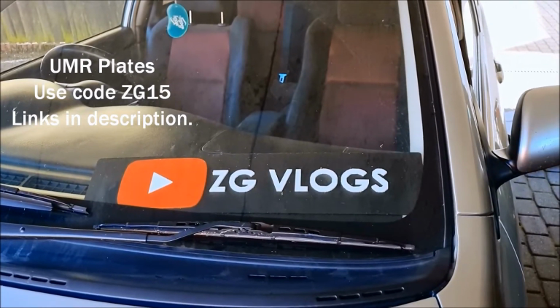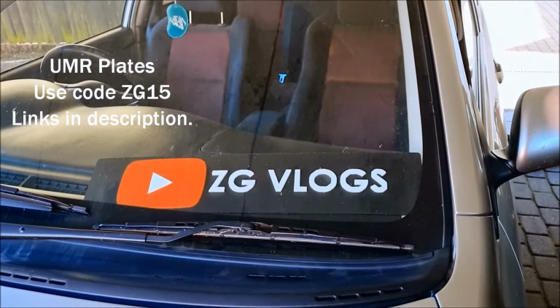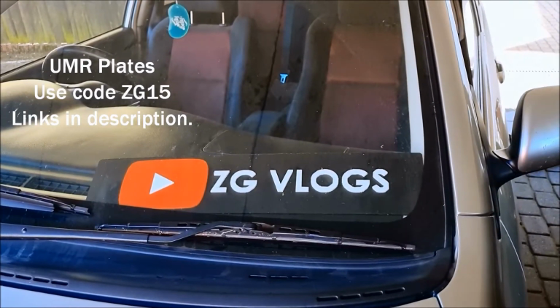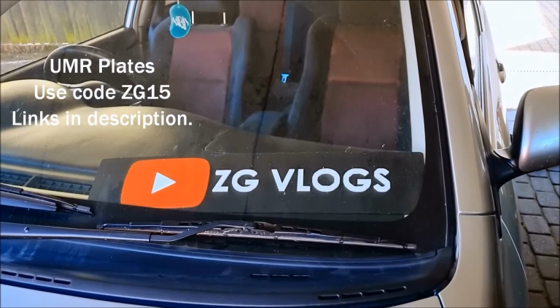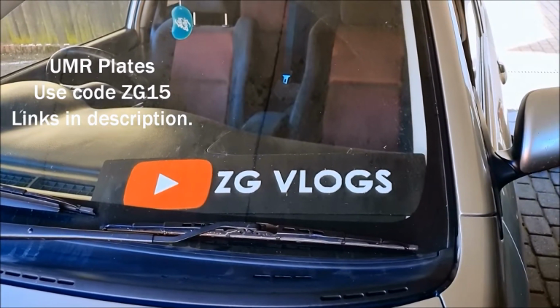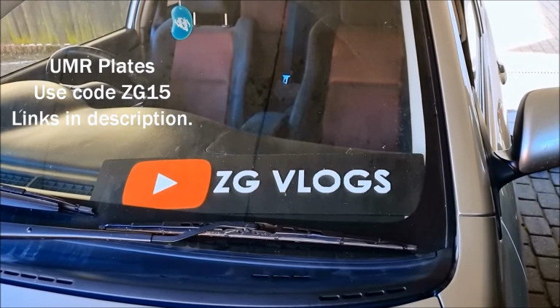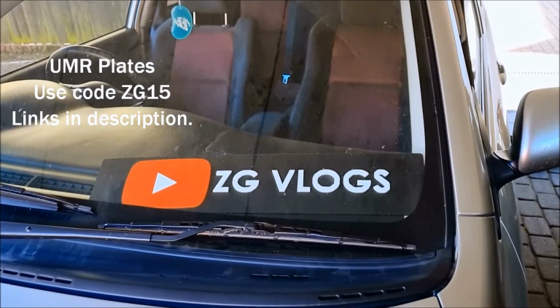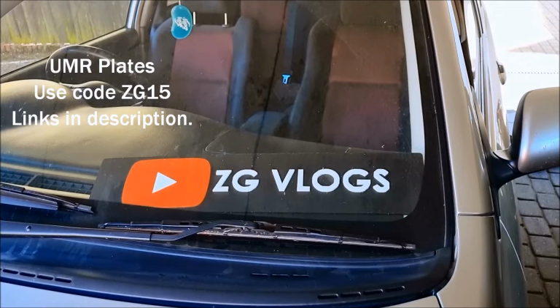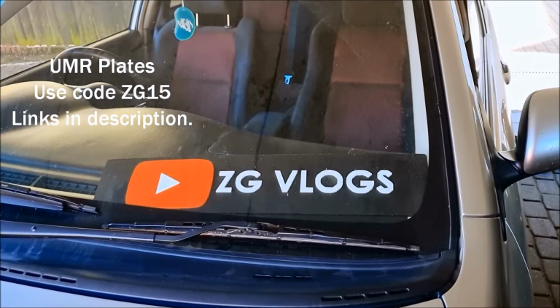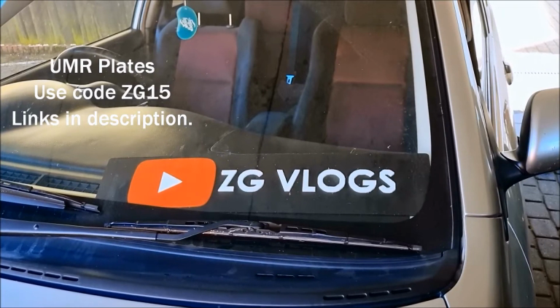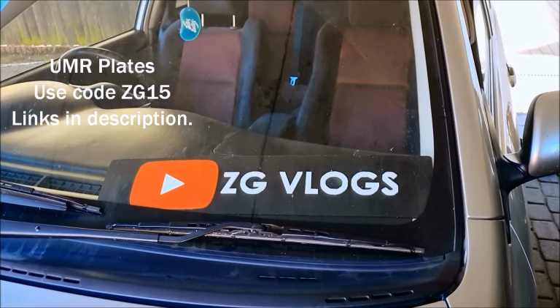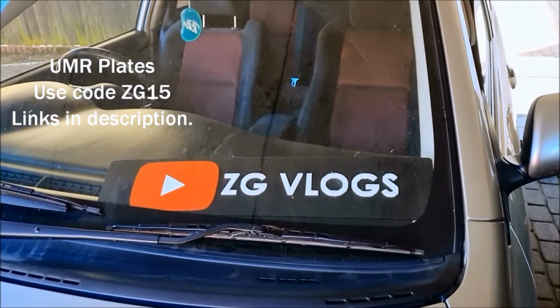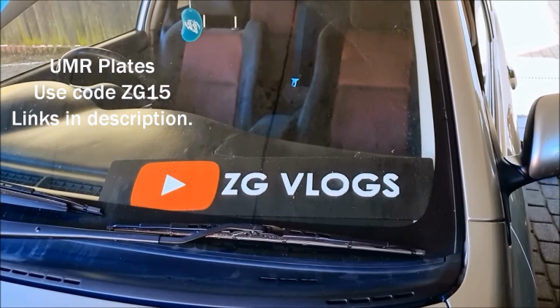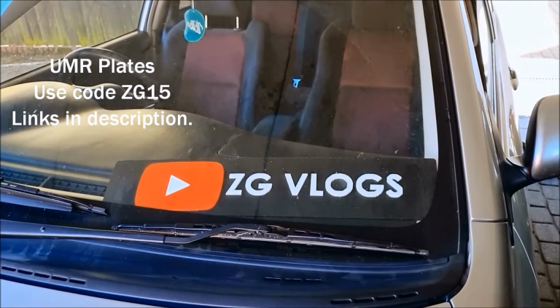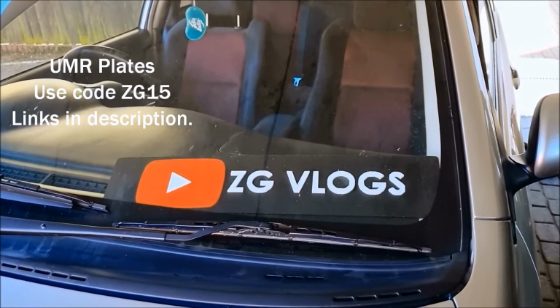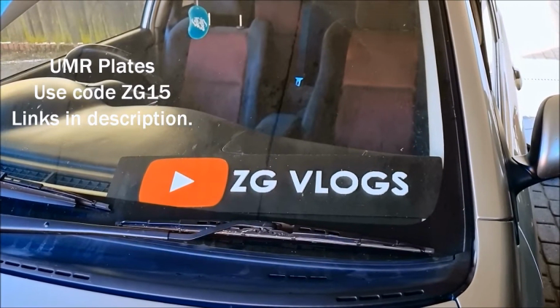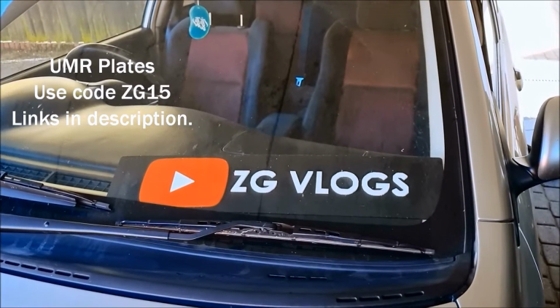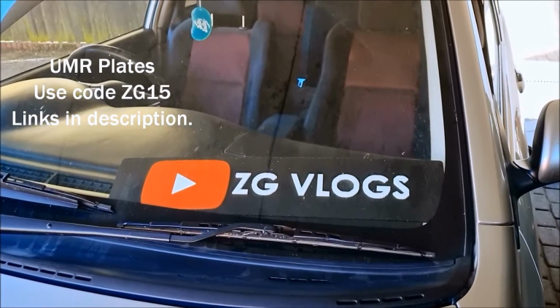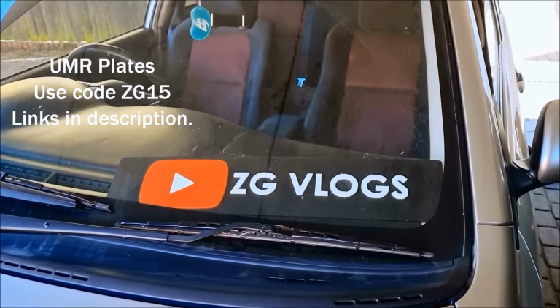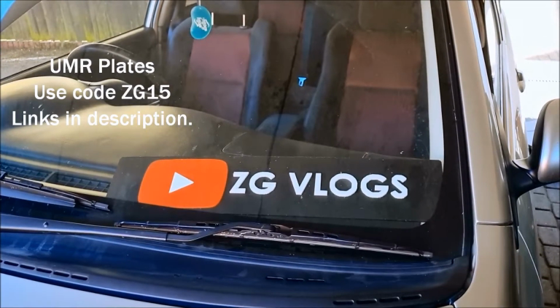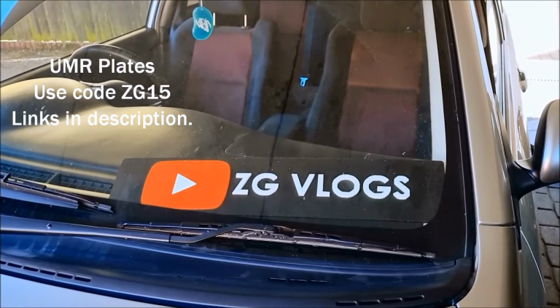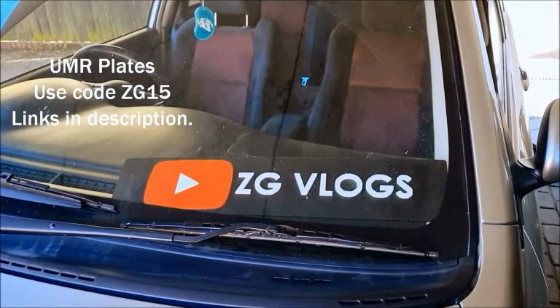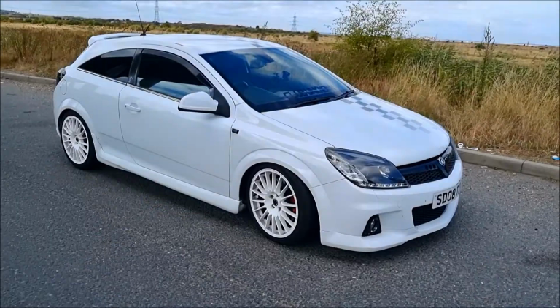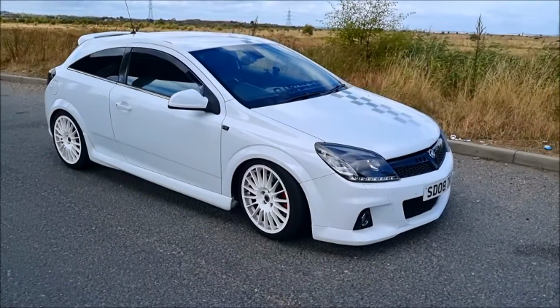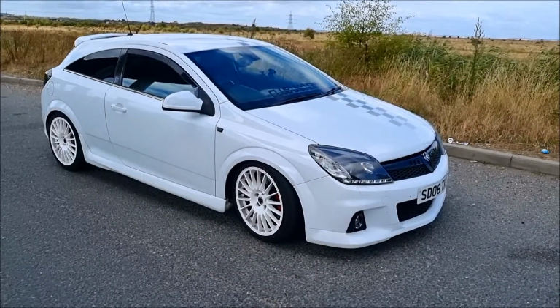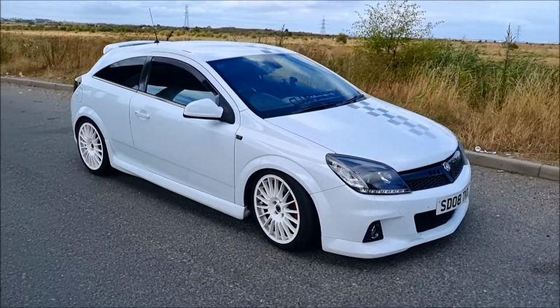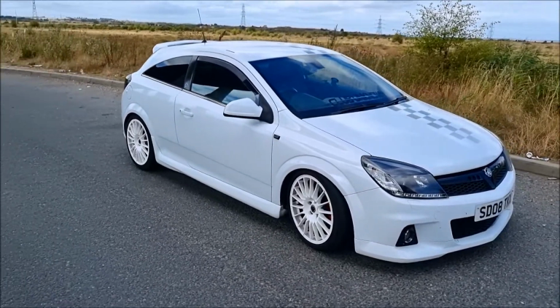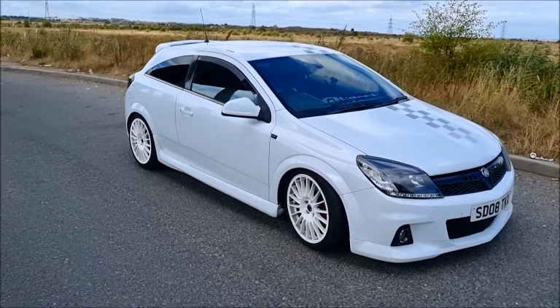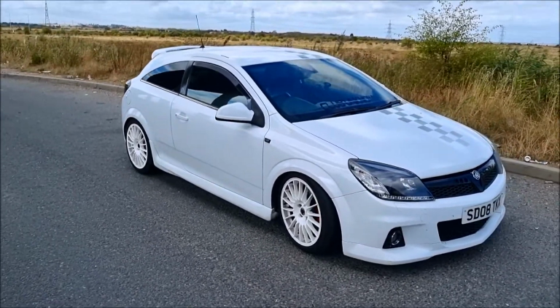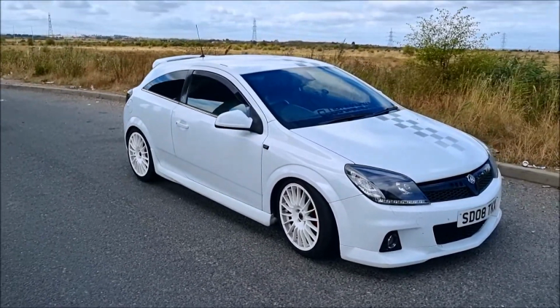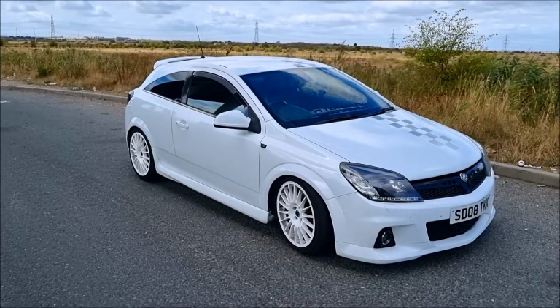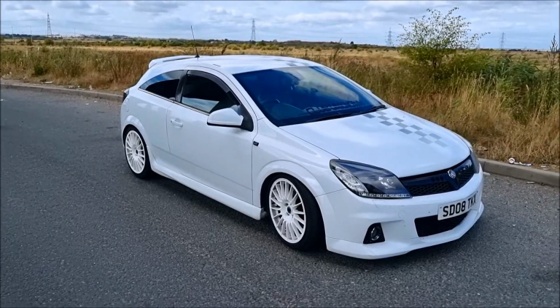Yeah, go do some buying - code ZG15 for 15% off, free shipping and sticky pads.